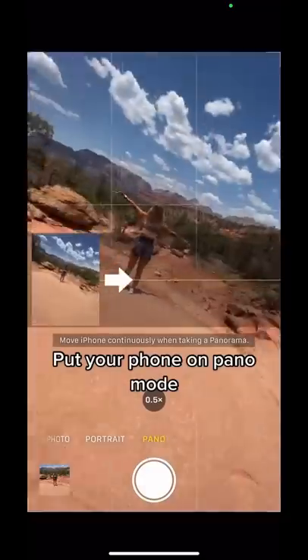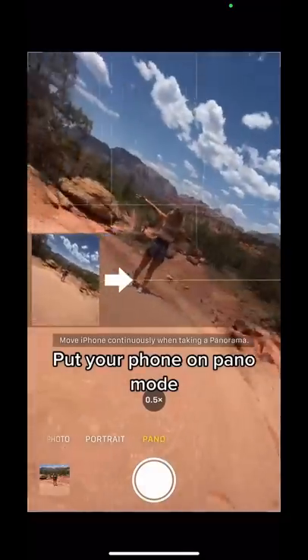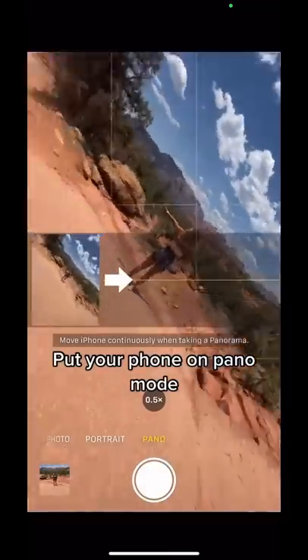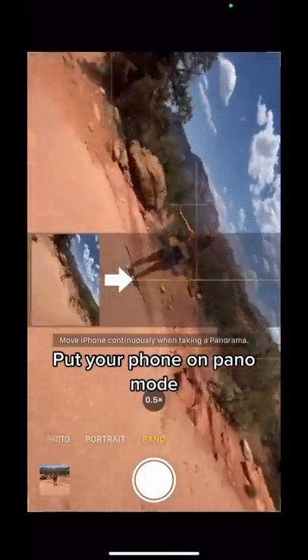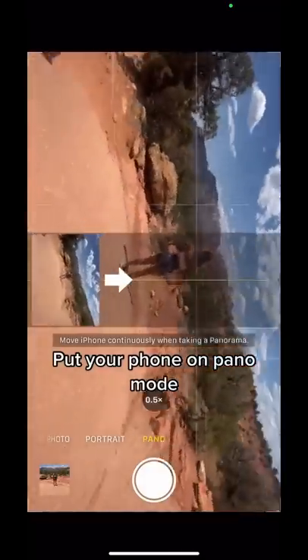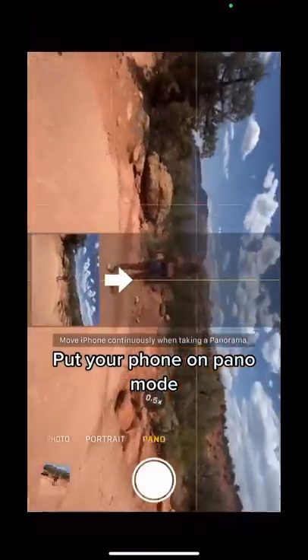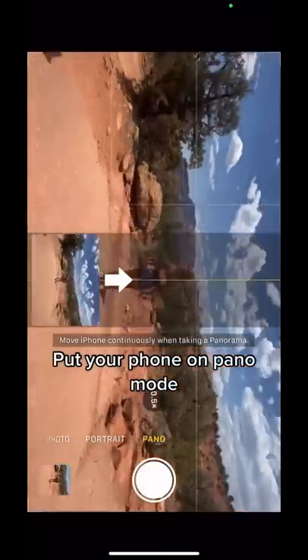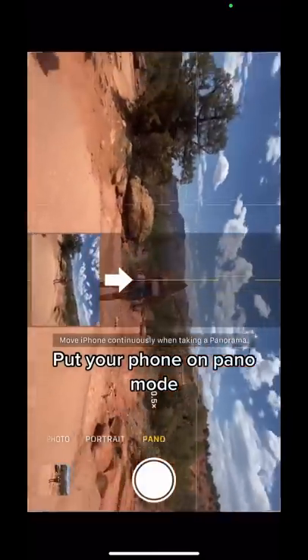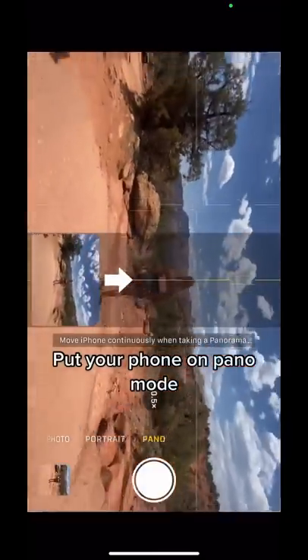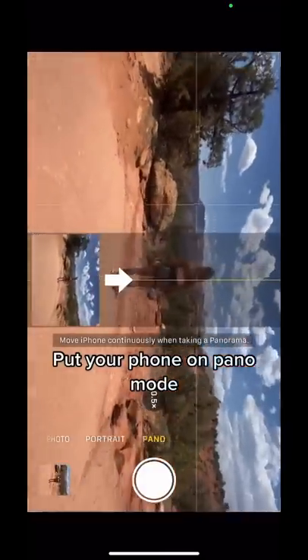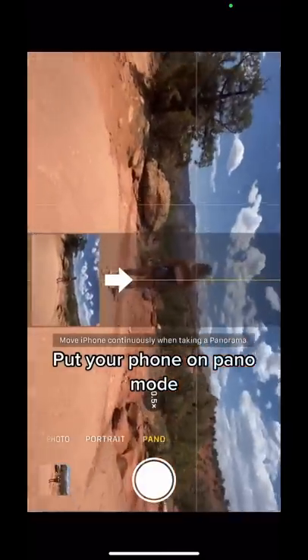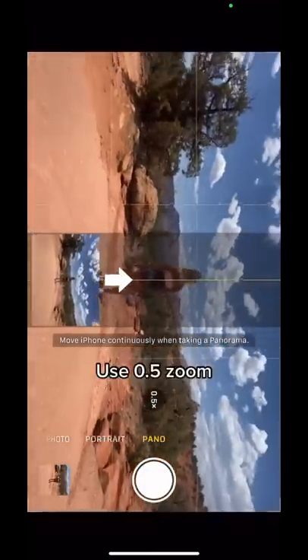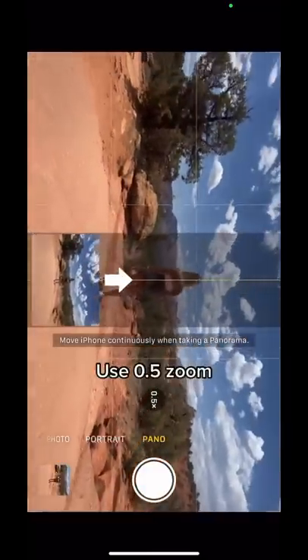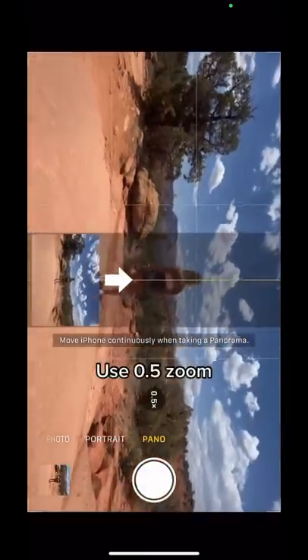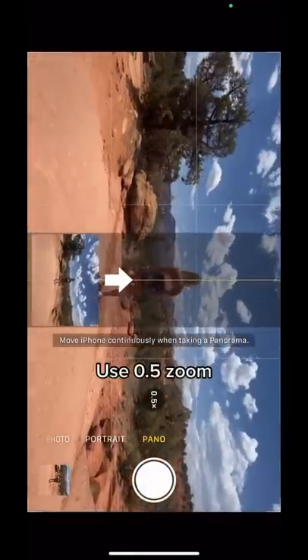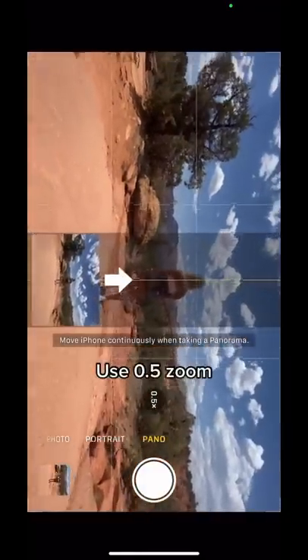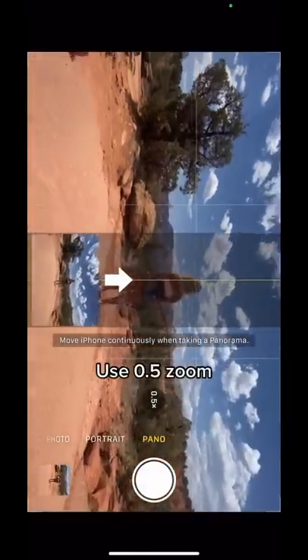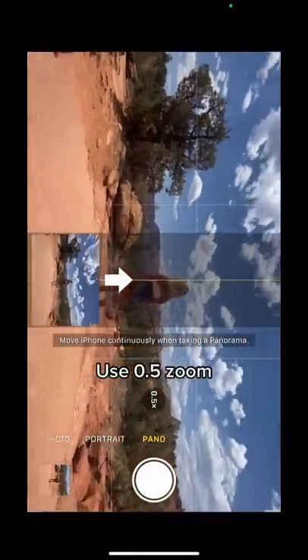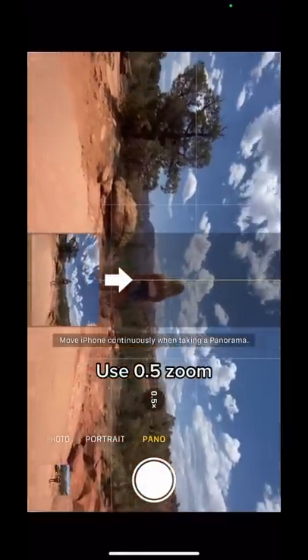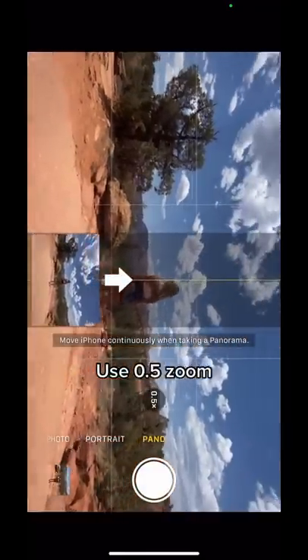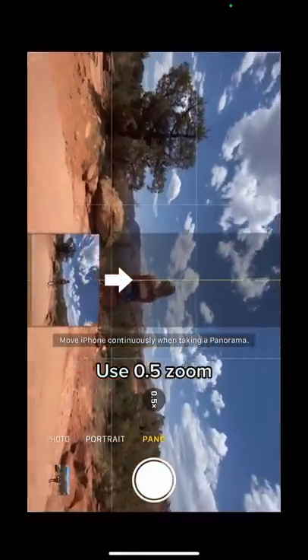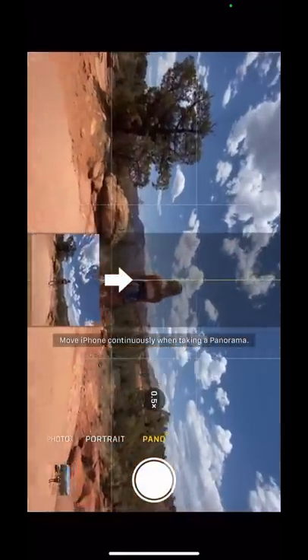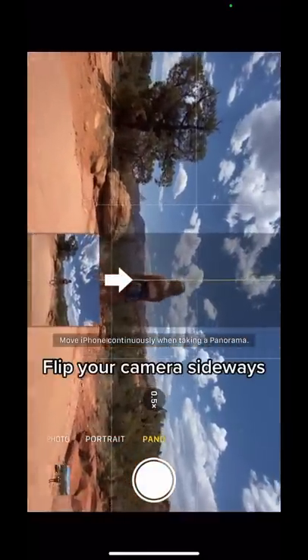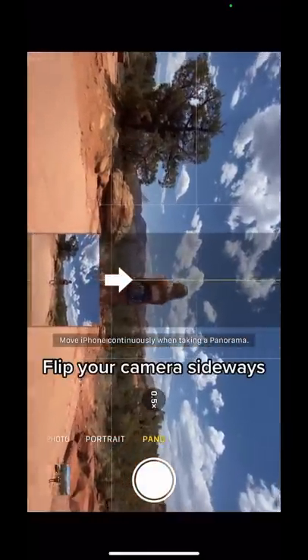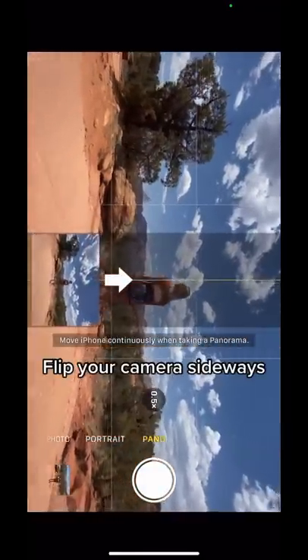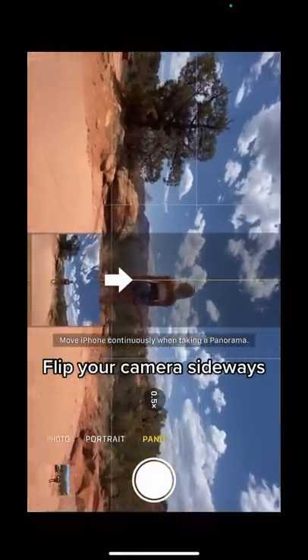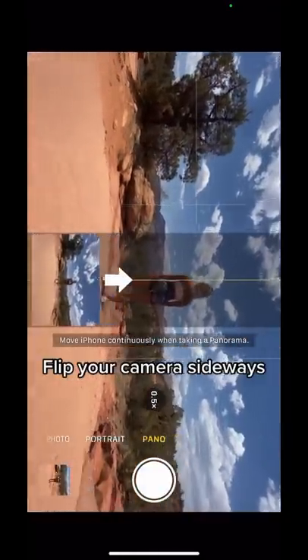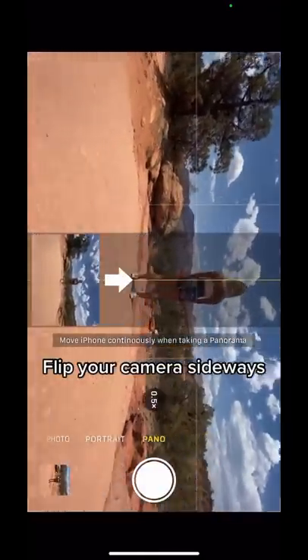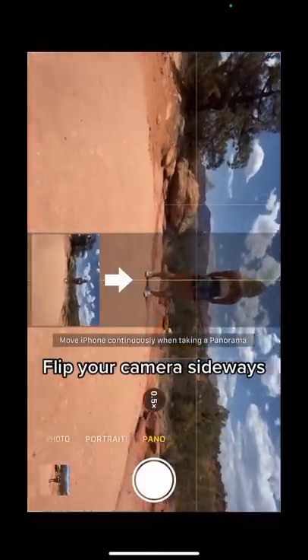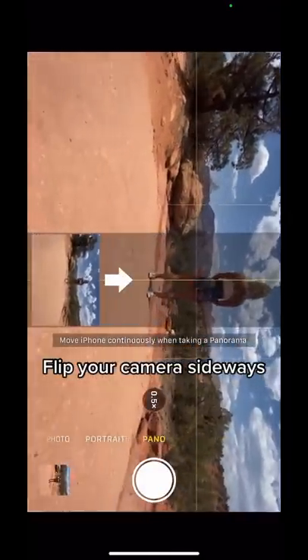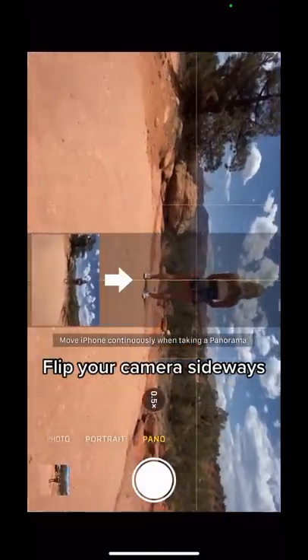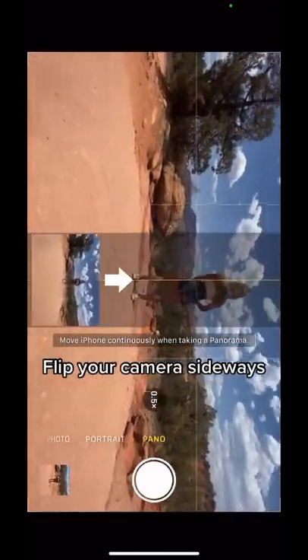Put your phone on panorama mode, put your phone on 0.5 zoom, then flip your camera sideways.